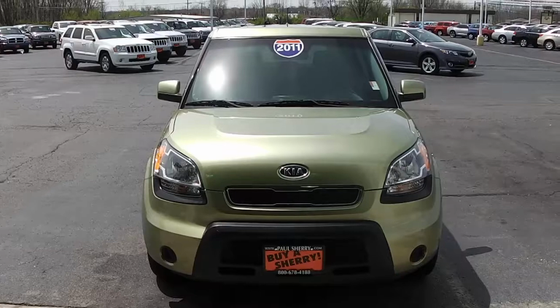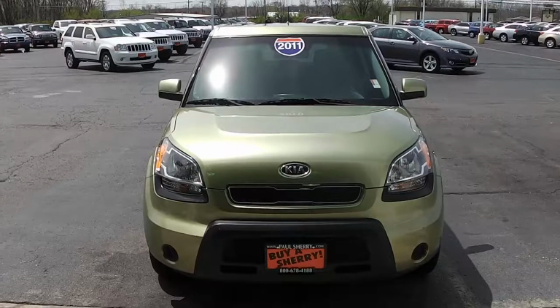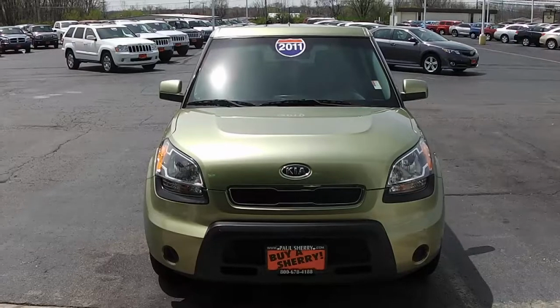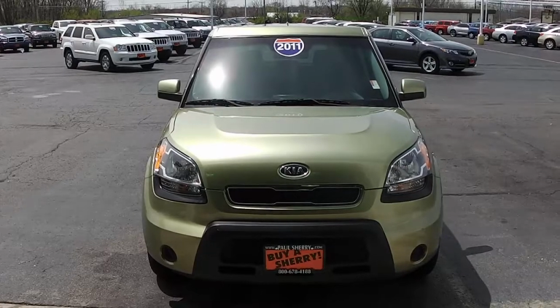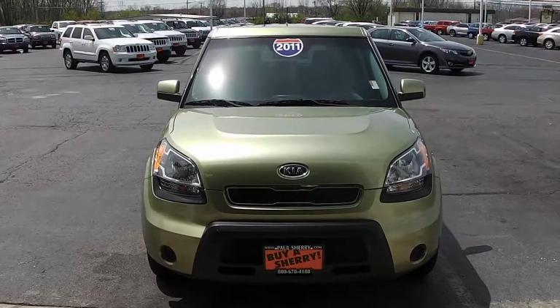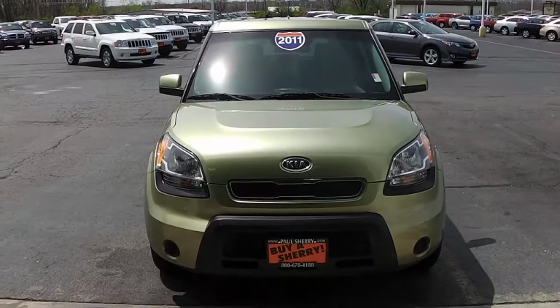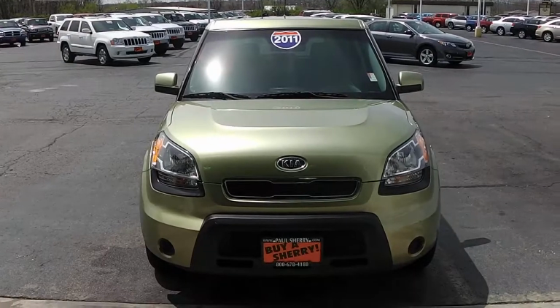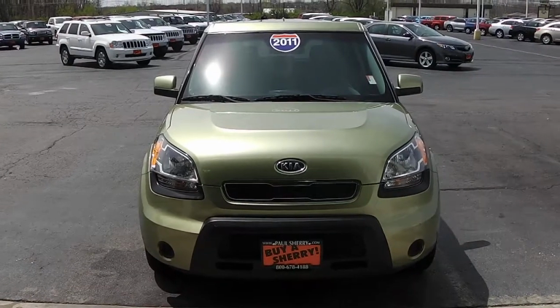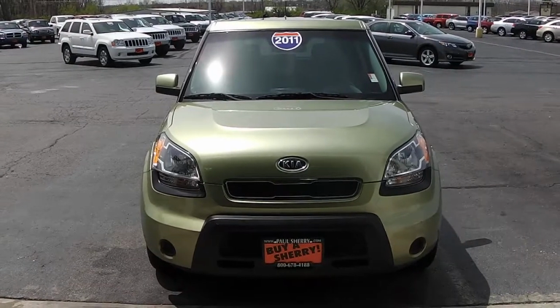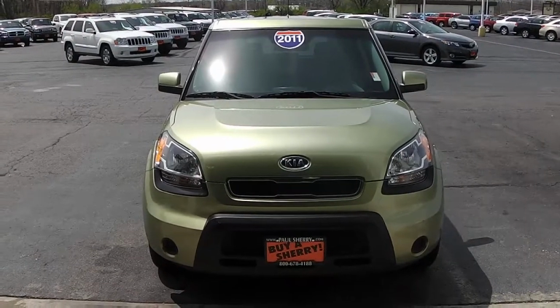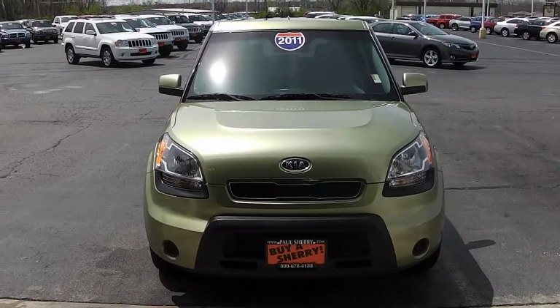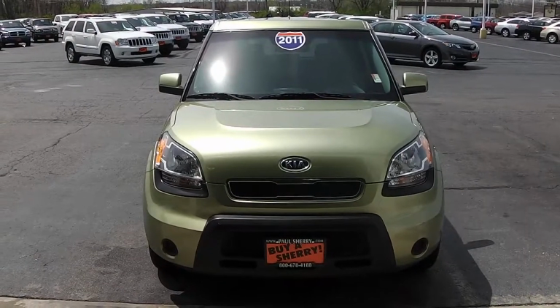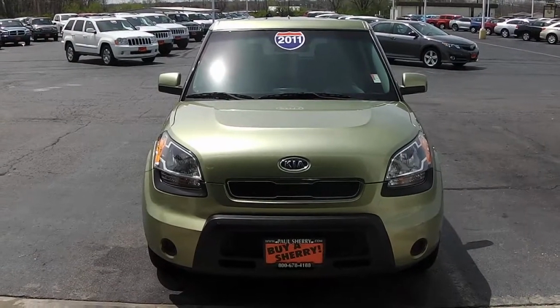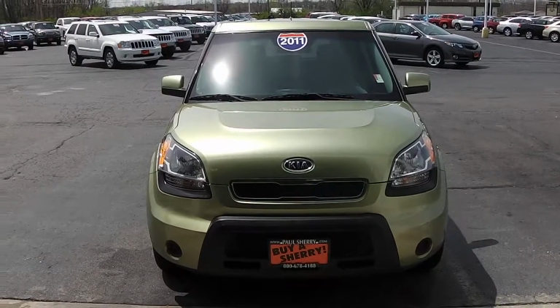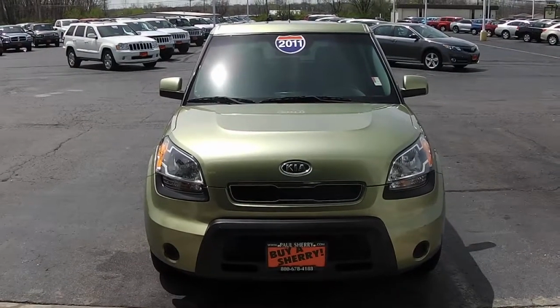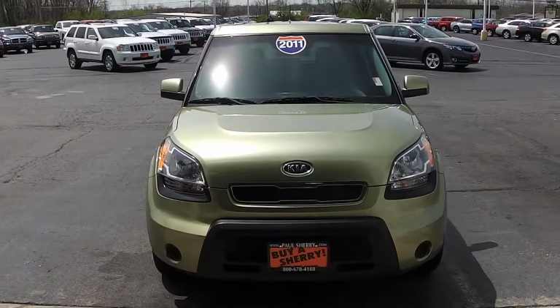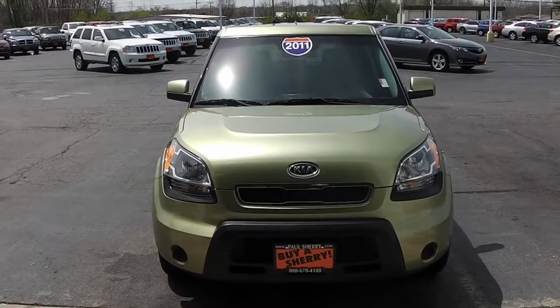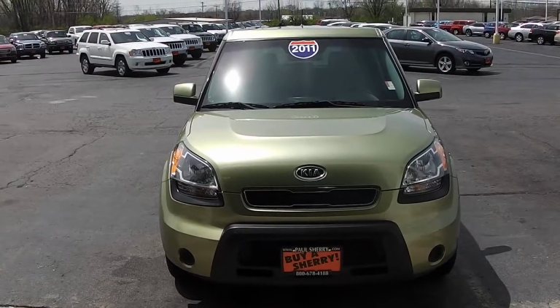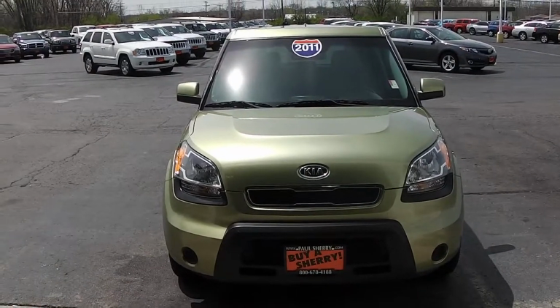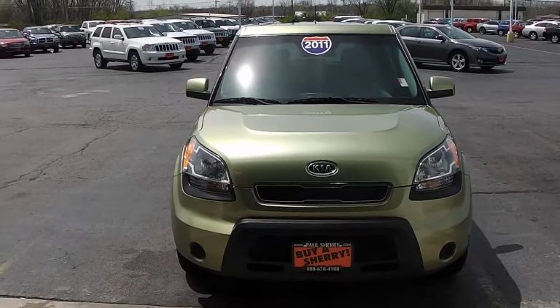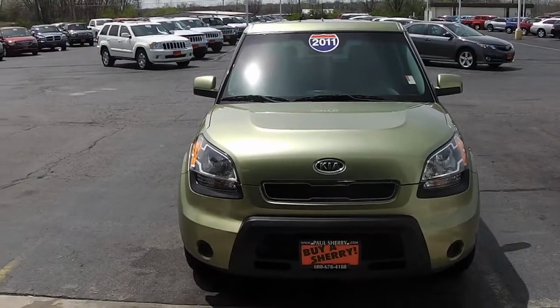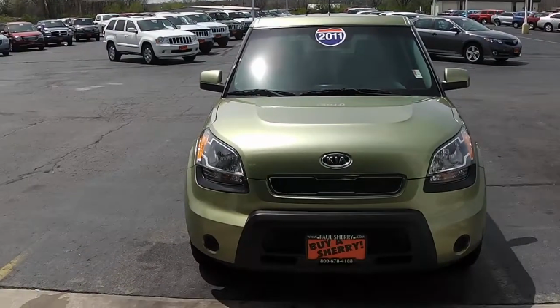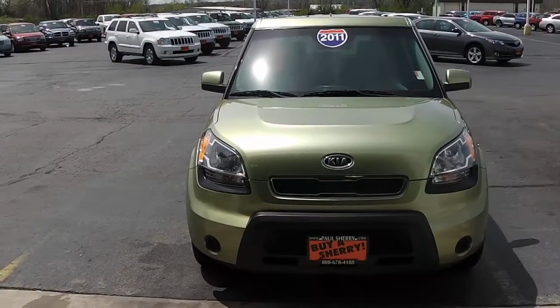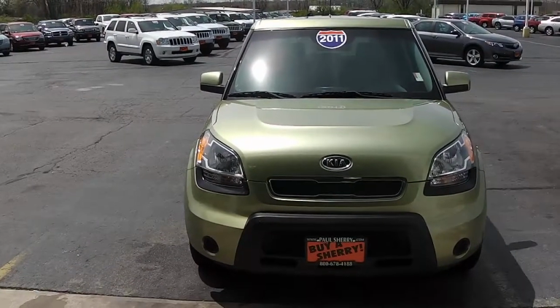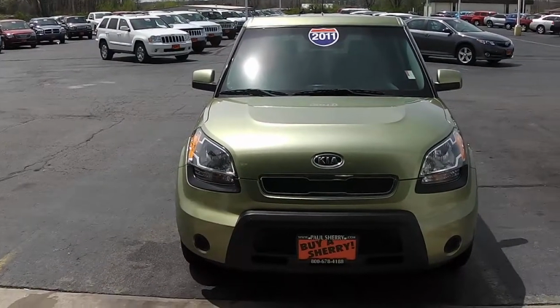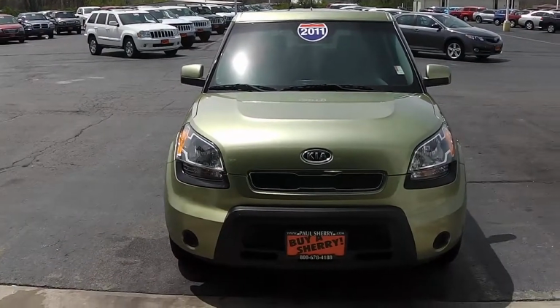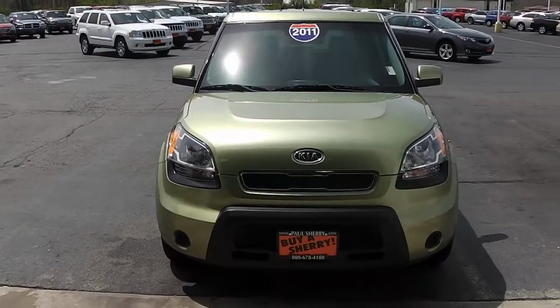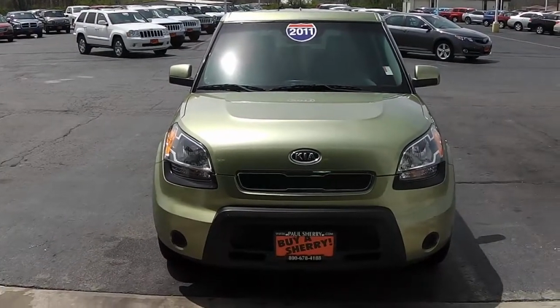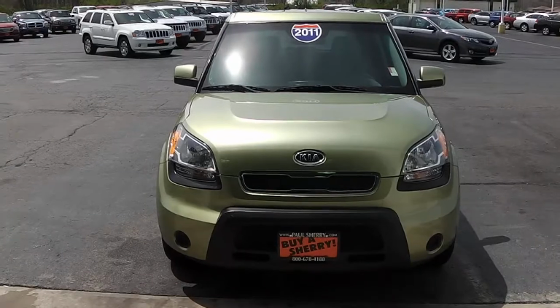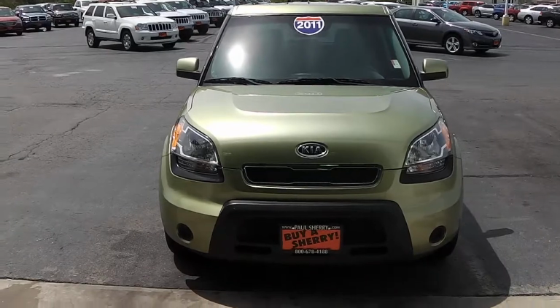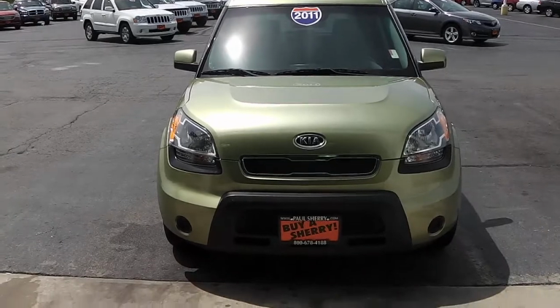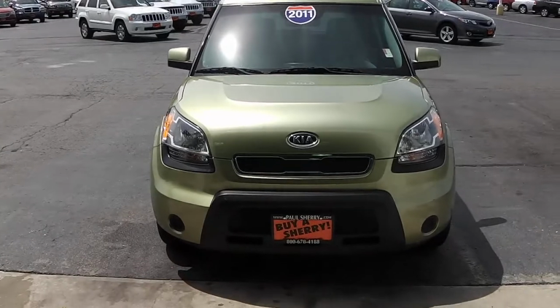Welcome to Paul Sherry's in Piqua. Today we're looking at a 2011 Kia Soul in green.